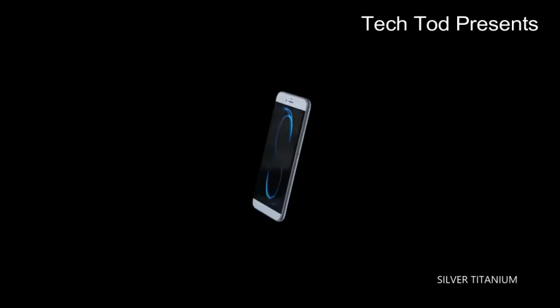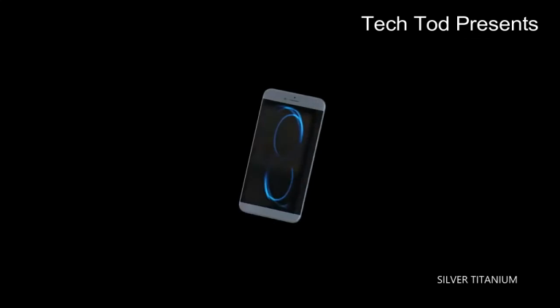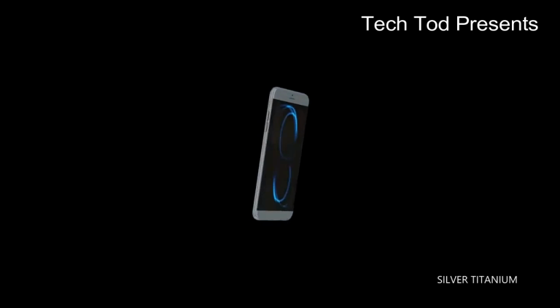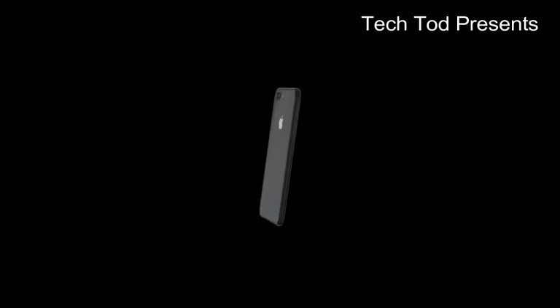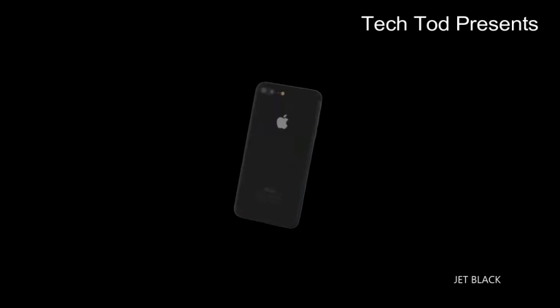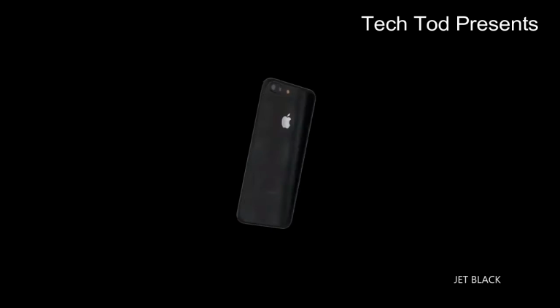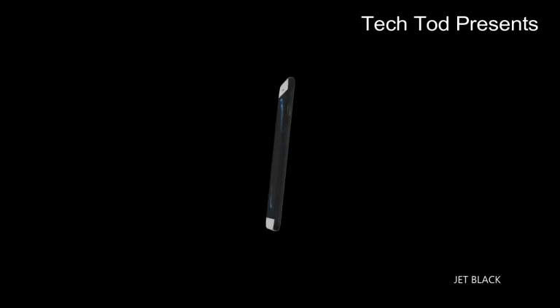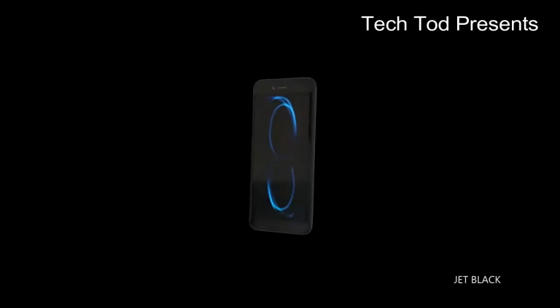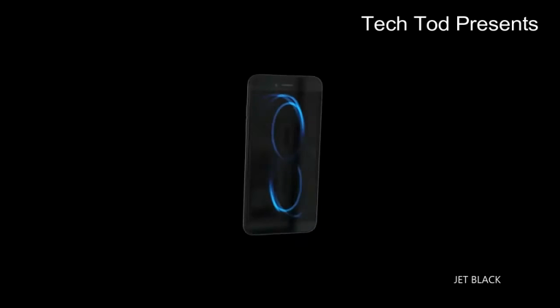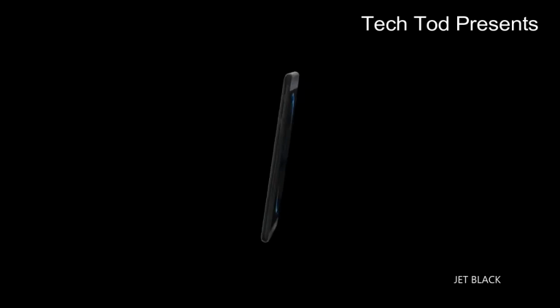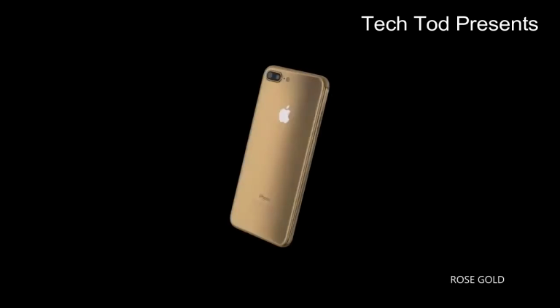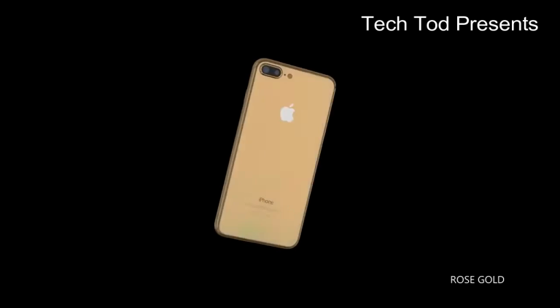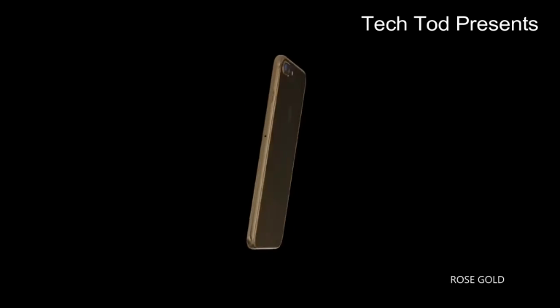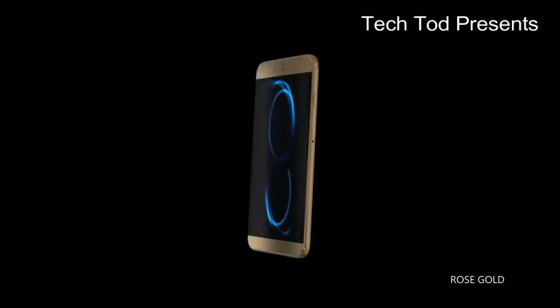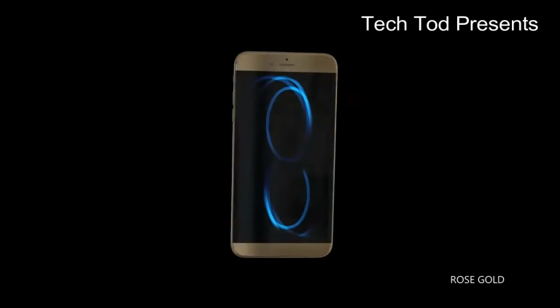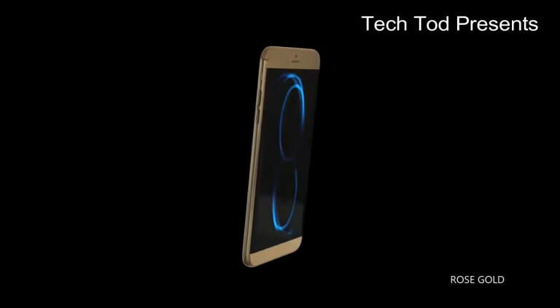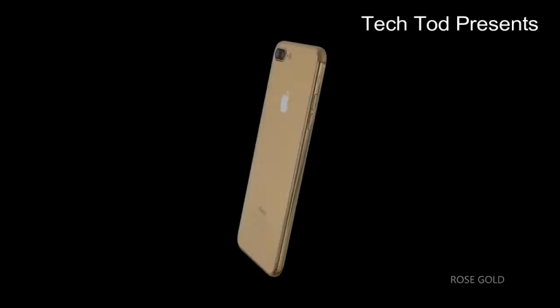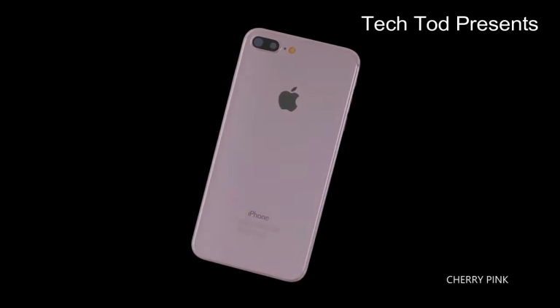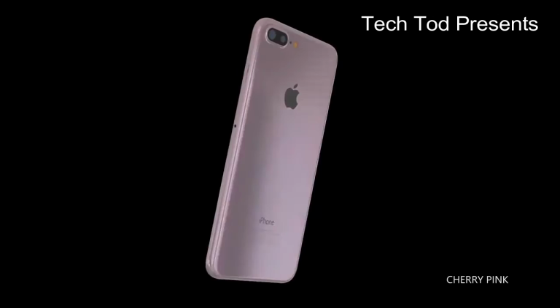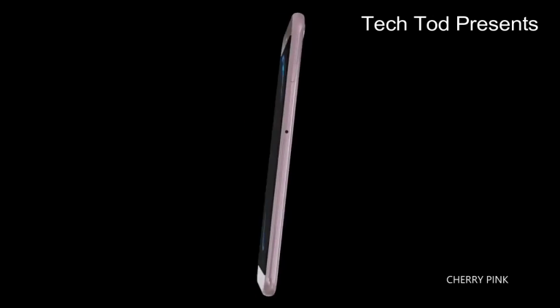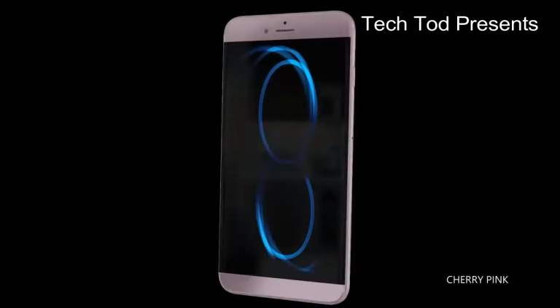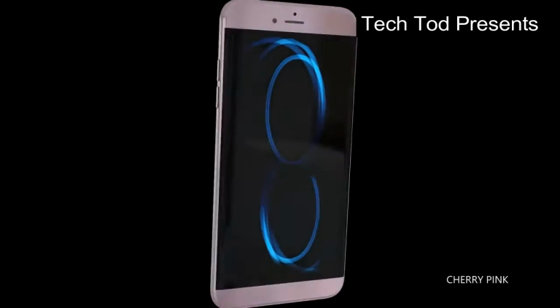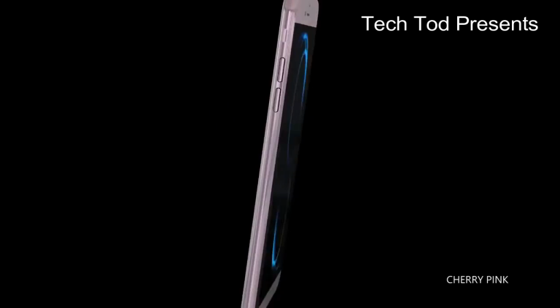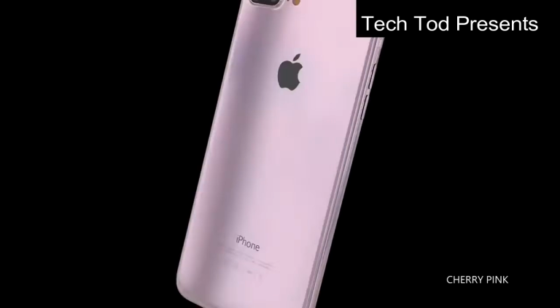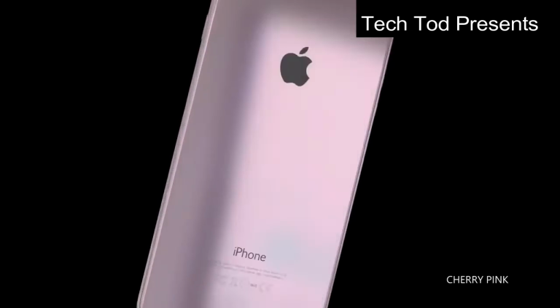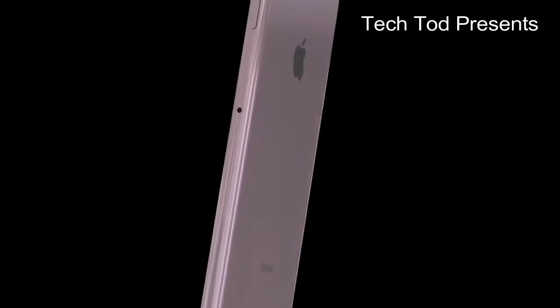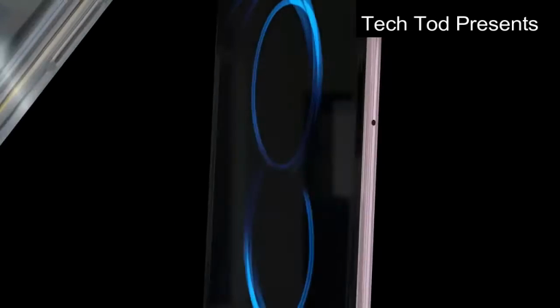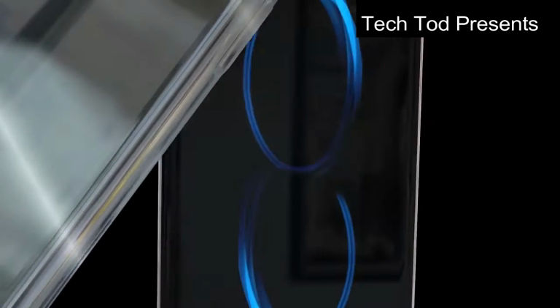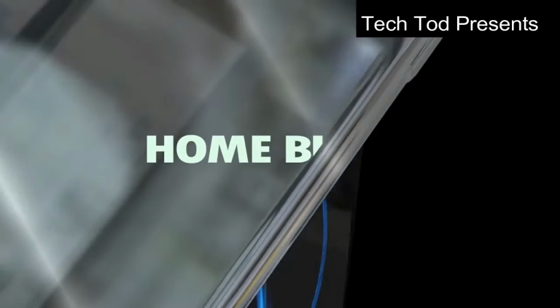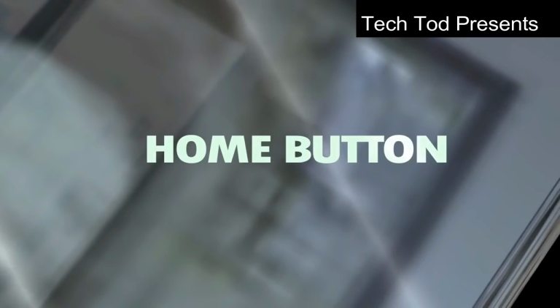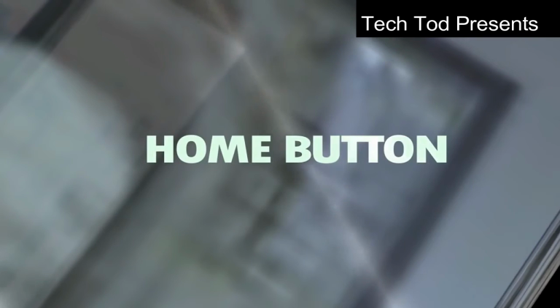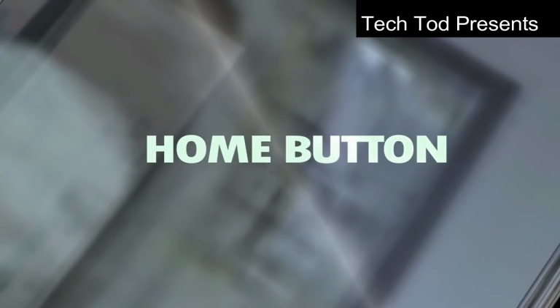The RAM of this phone will be 4GB, and the storage will range from a 64GB variant to a 256GB variant.